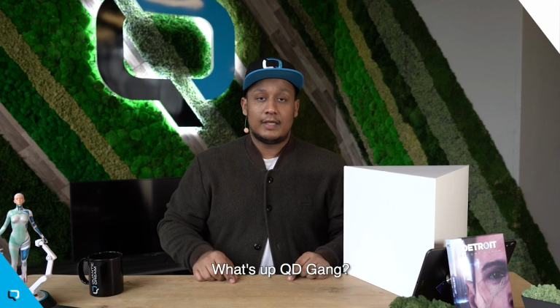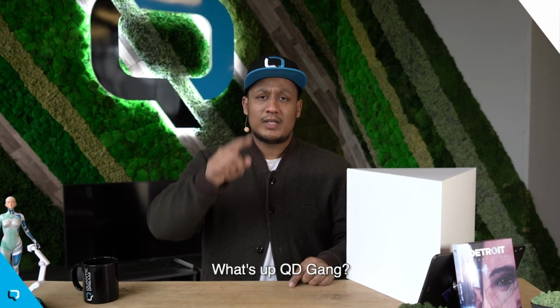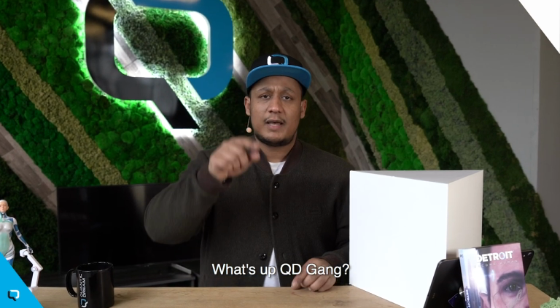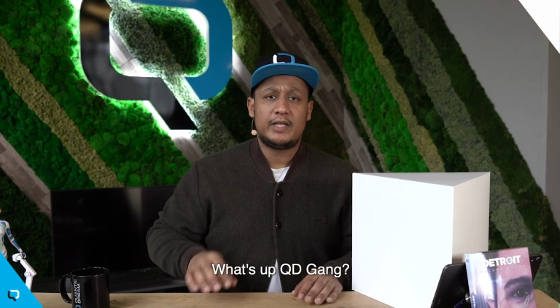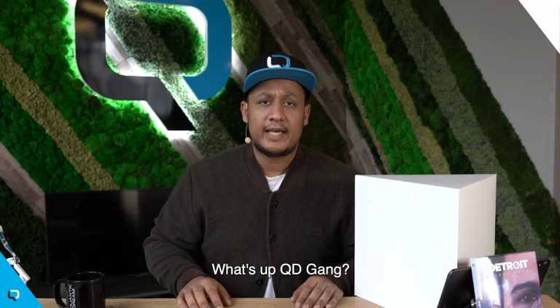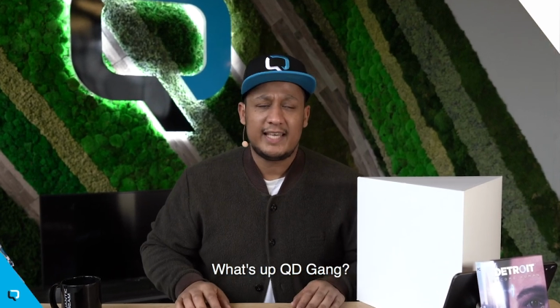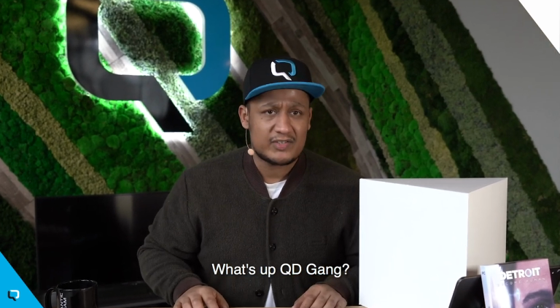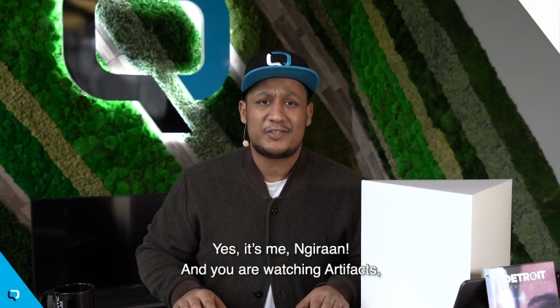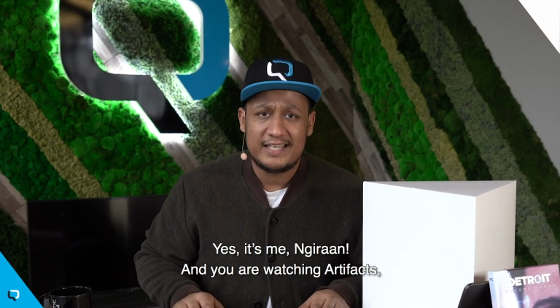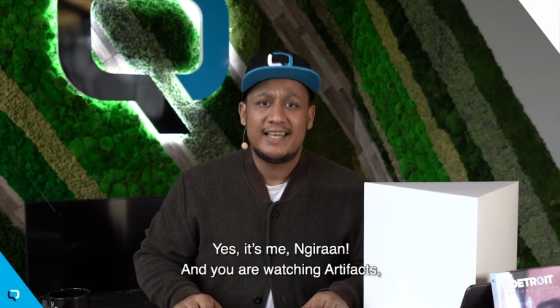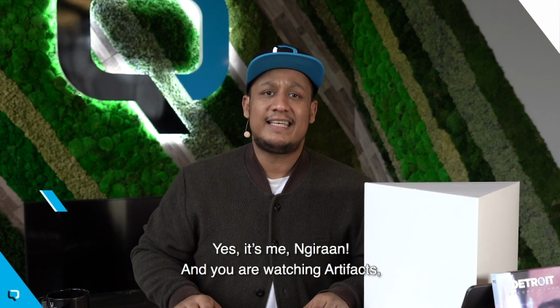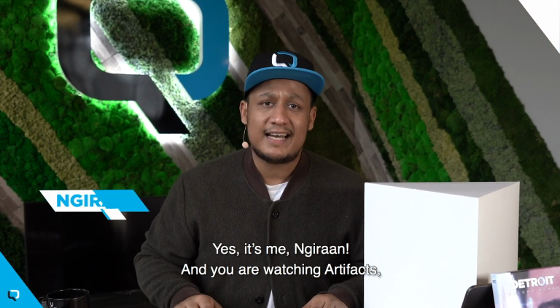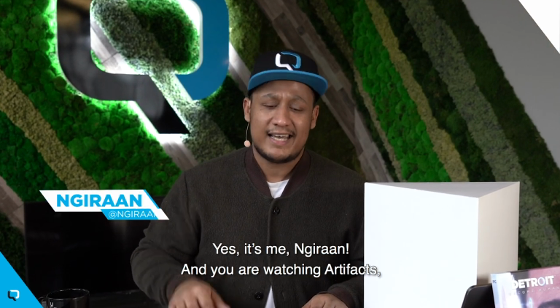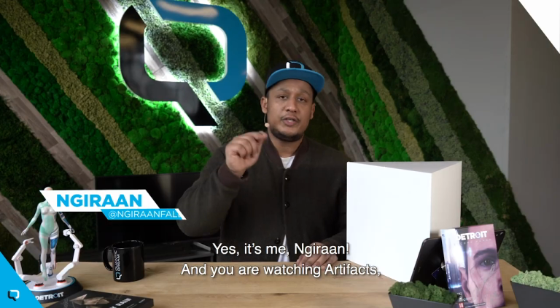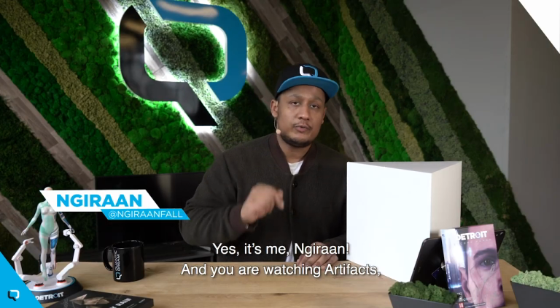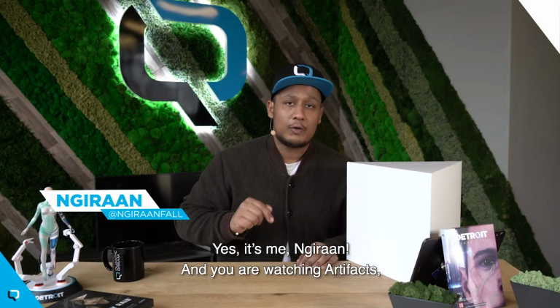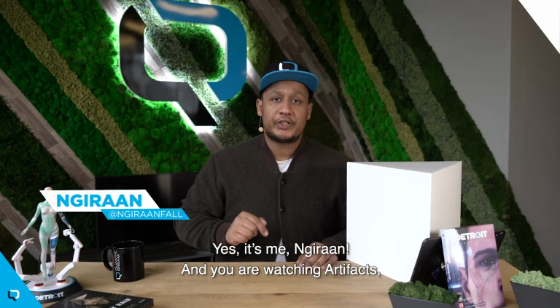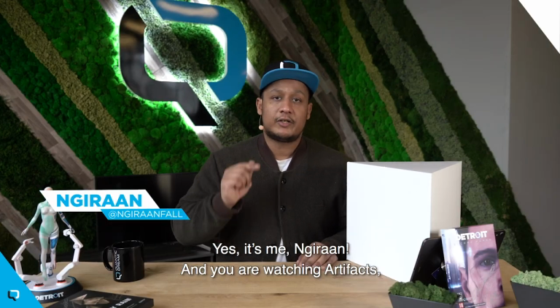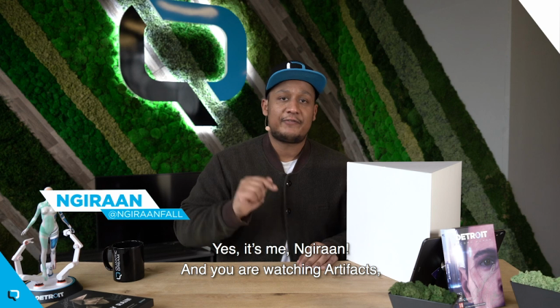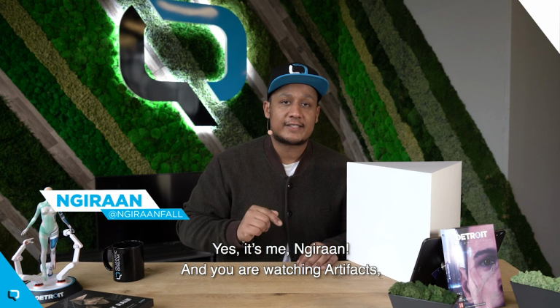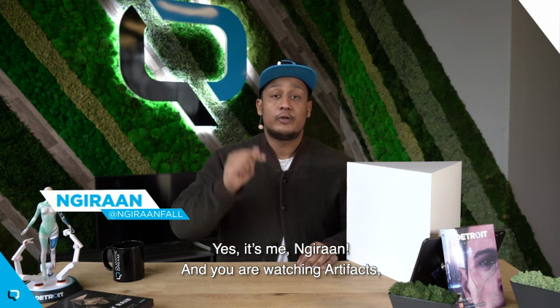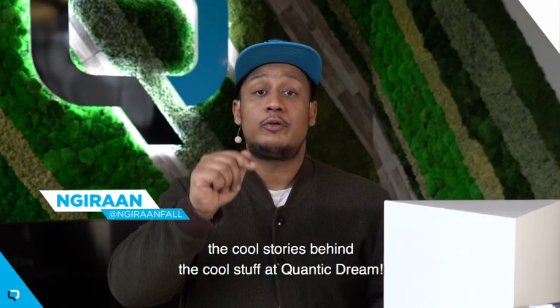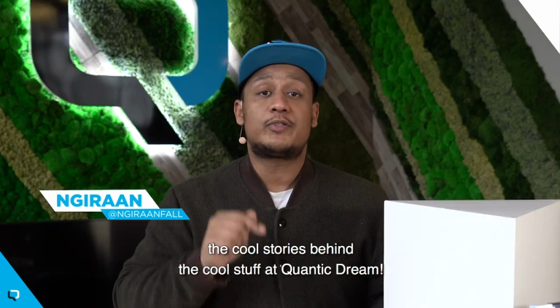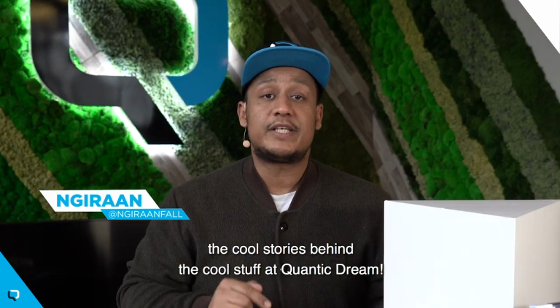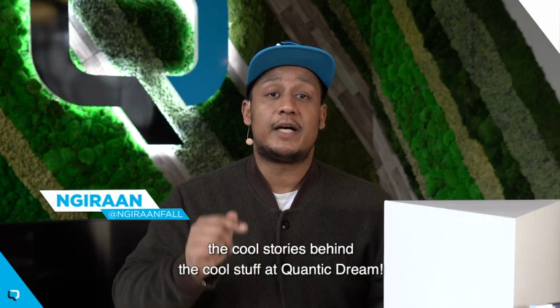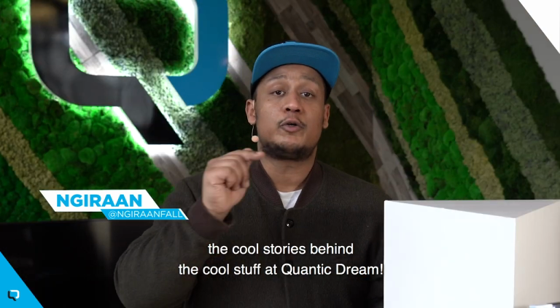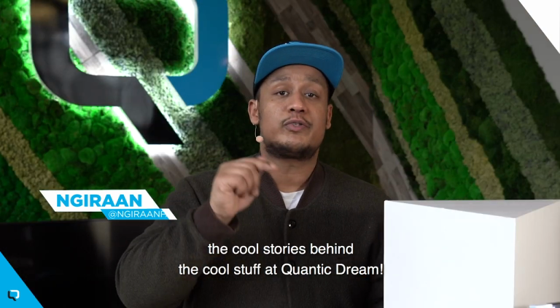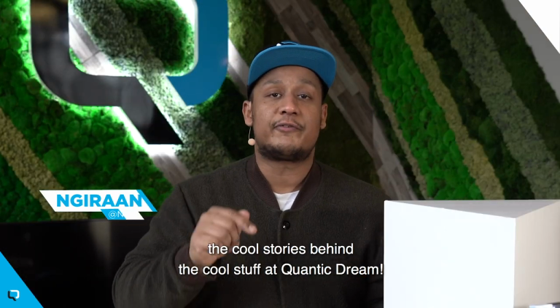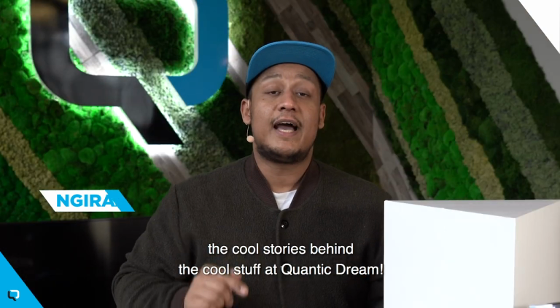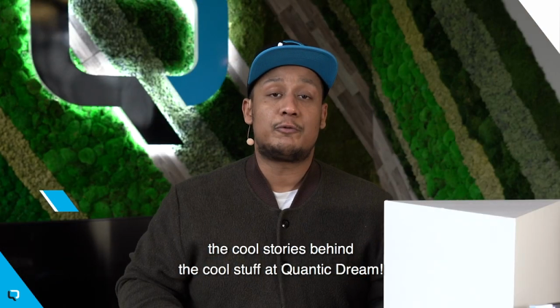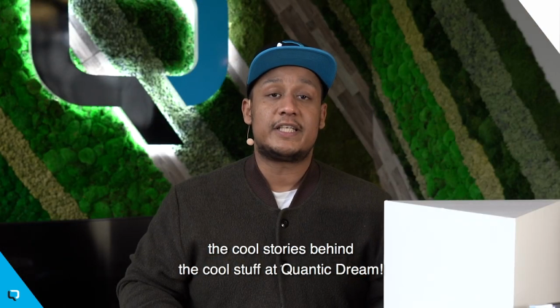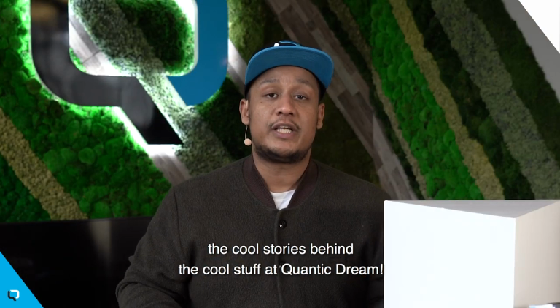What's up, Cutie Gang? Yes, it's me, Guiran, and you are watching Artifacts, the cool stories behind the cool stuff at Quantic Dream.